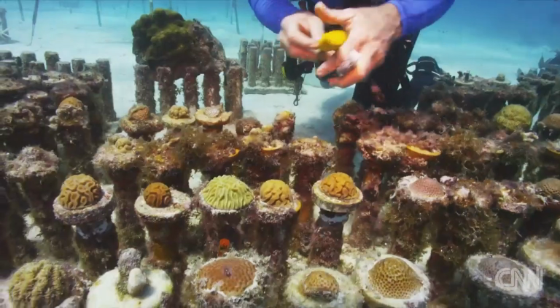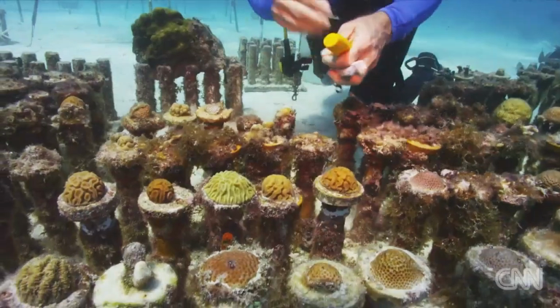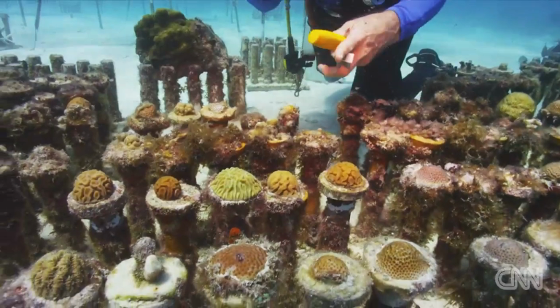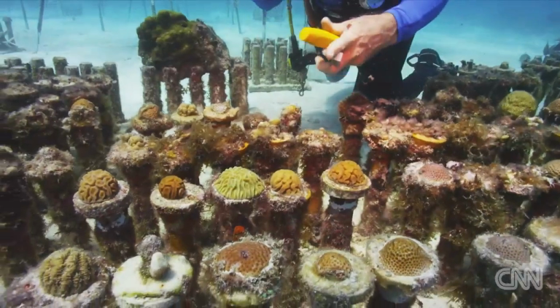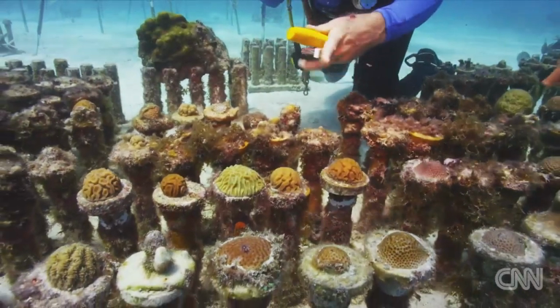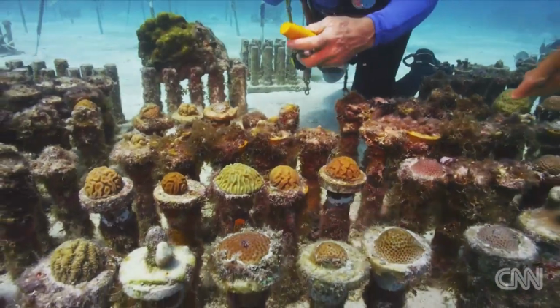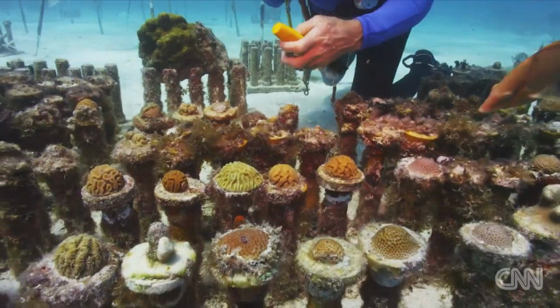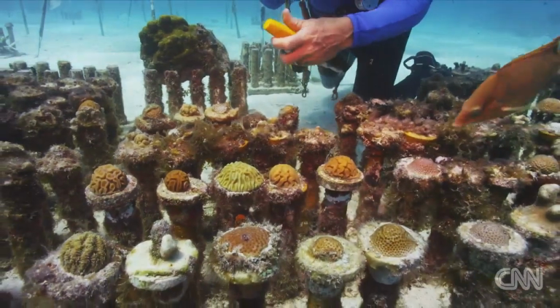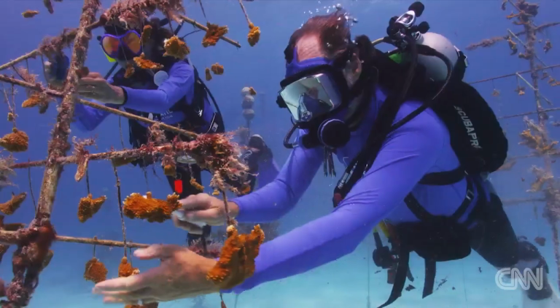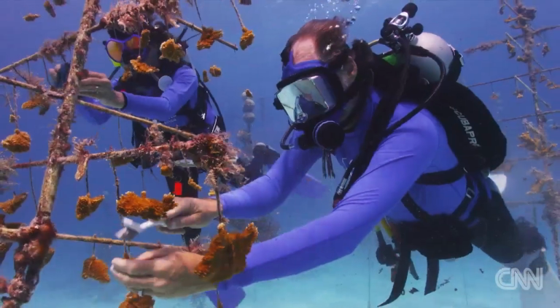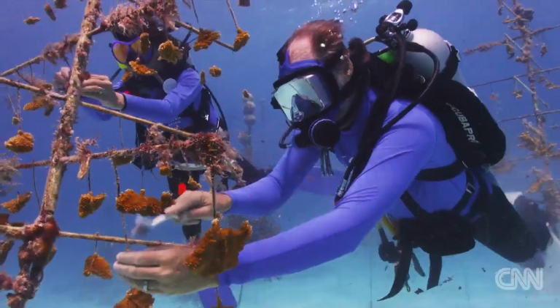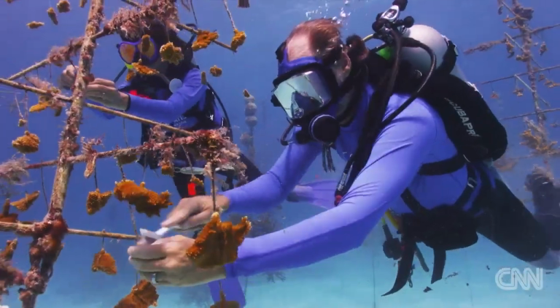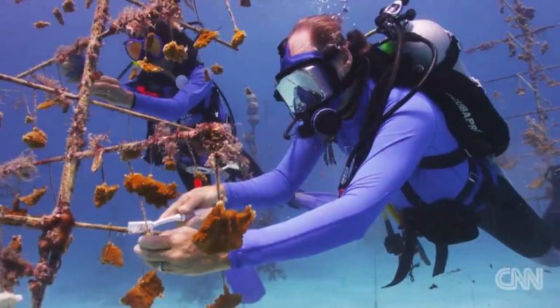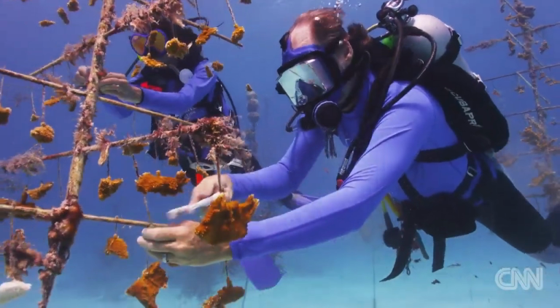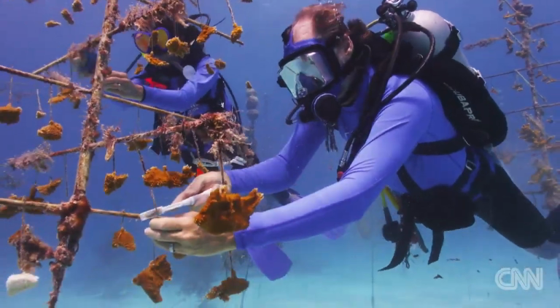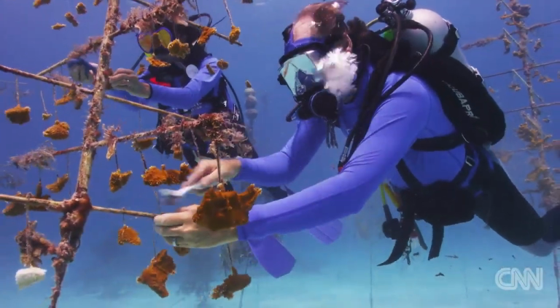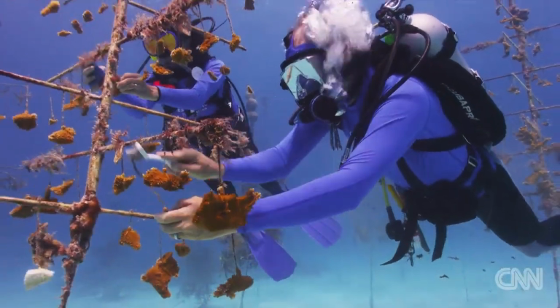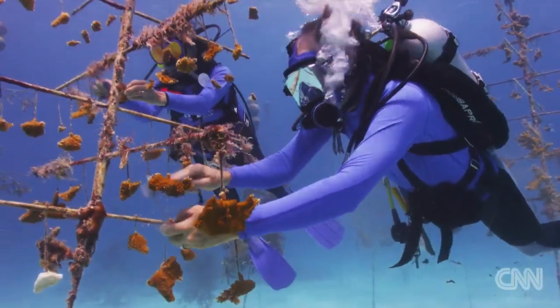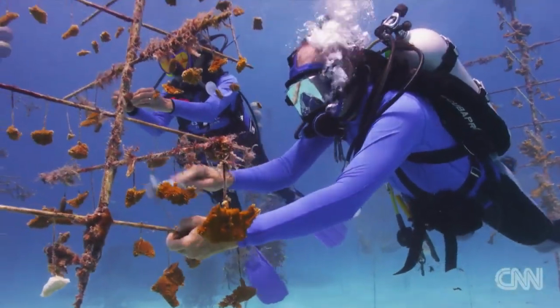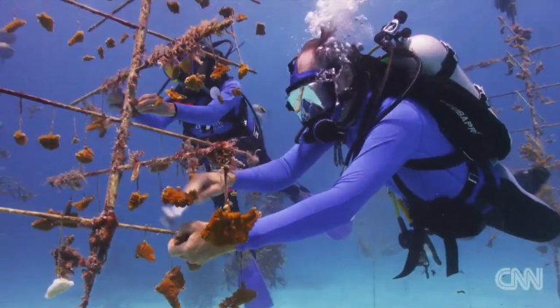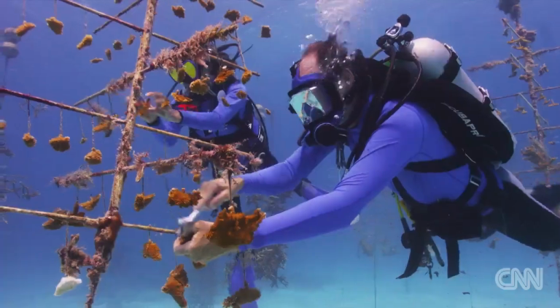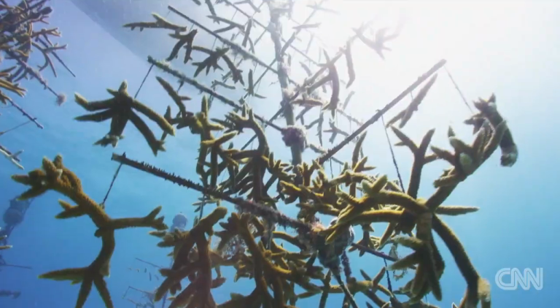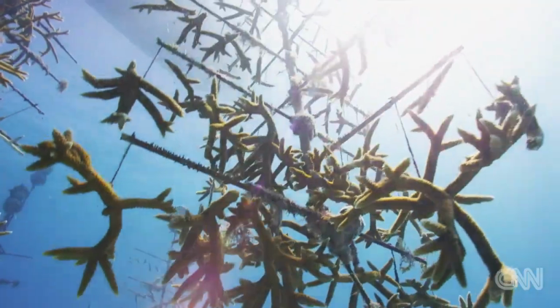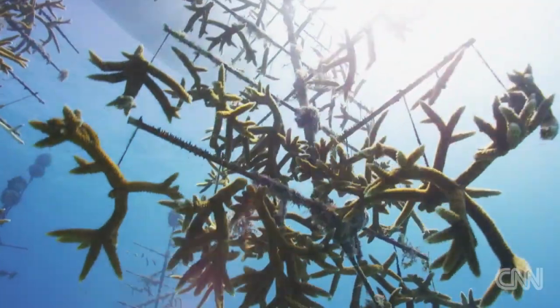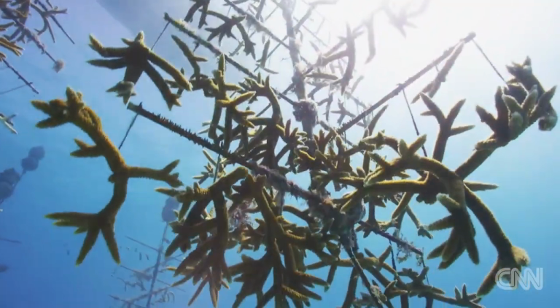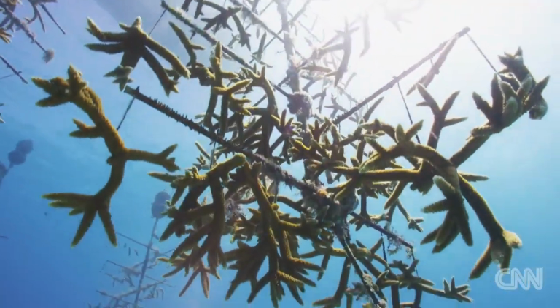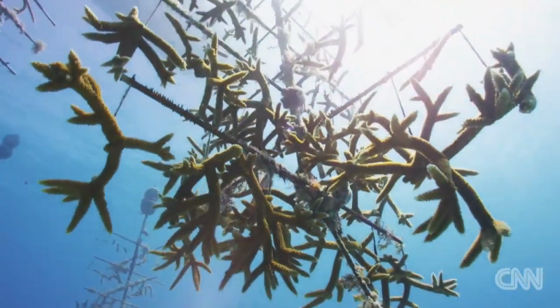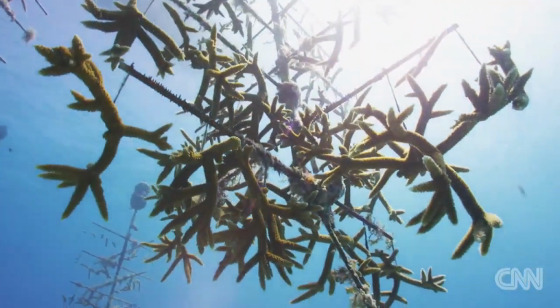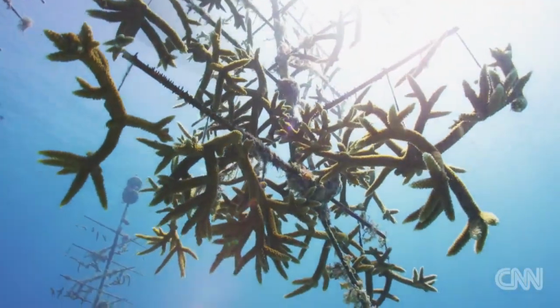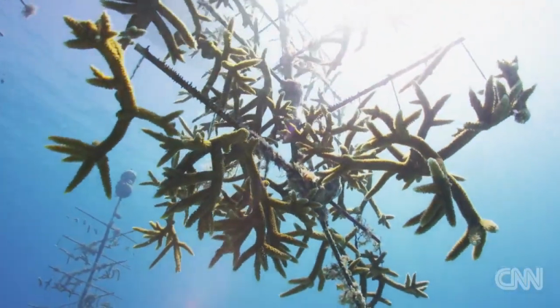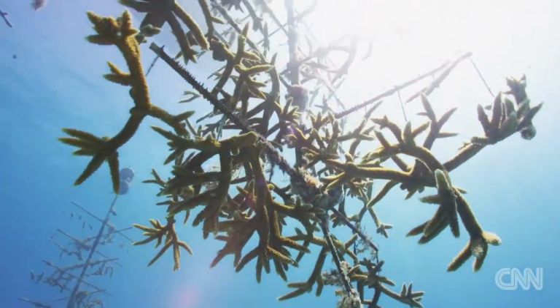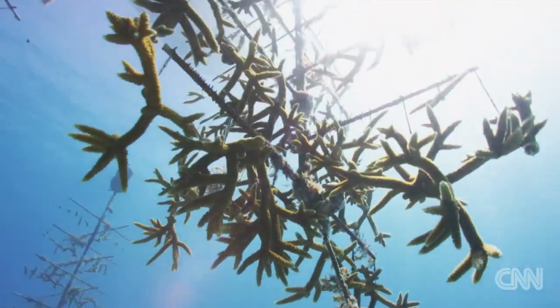We have at any given time 40,000 corals in our nurseries in Florida. There's probably more coral in our nursery than there is in the Florida Keys.